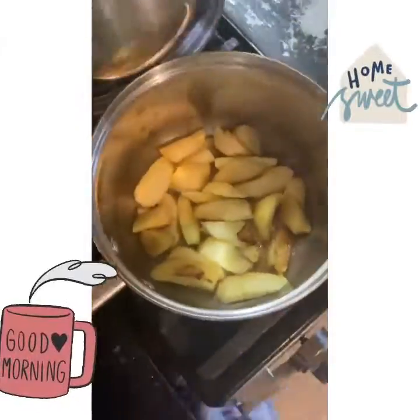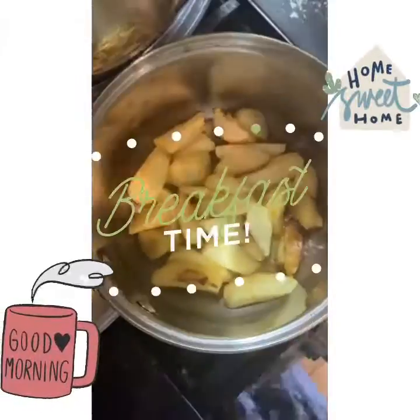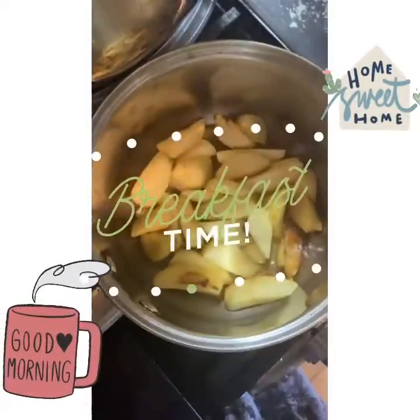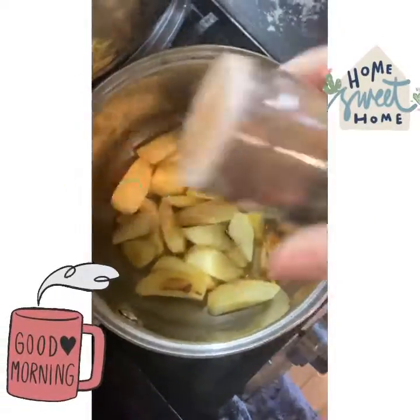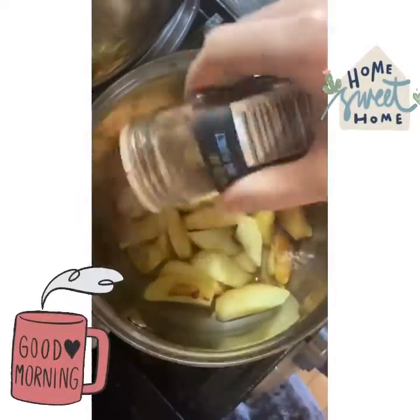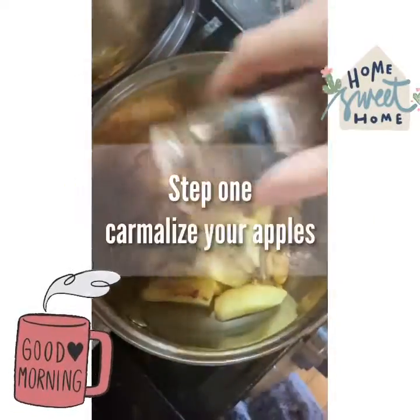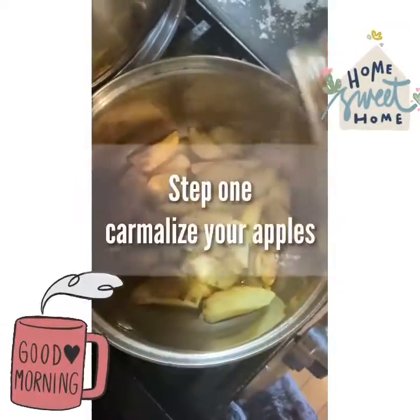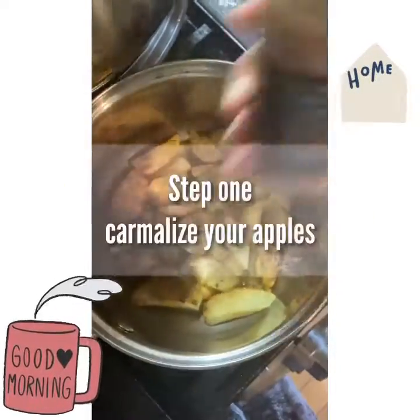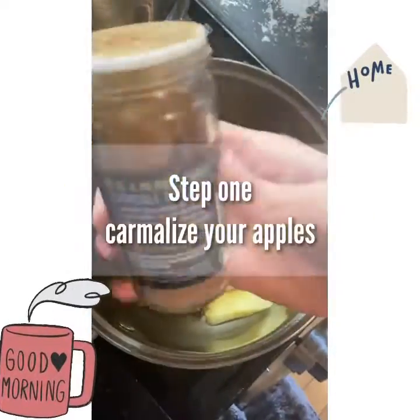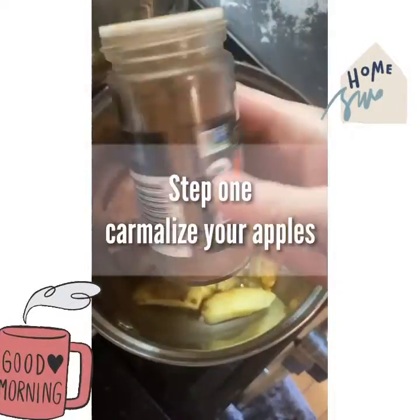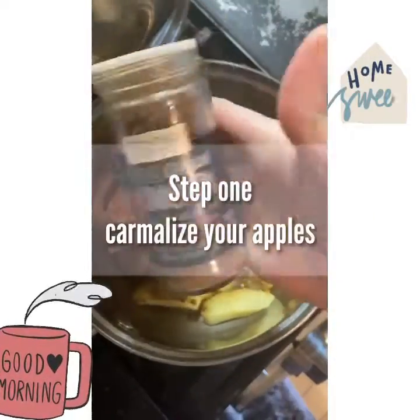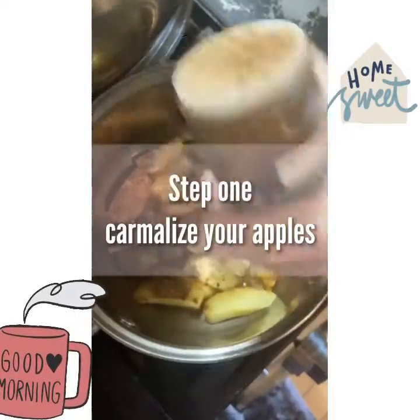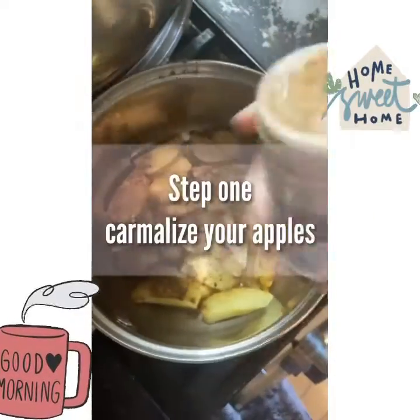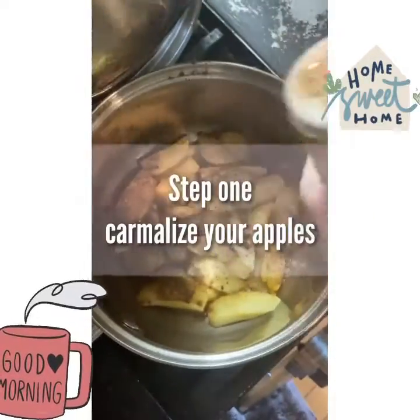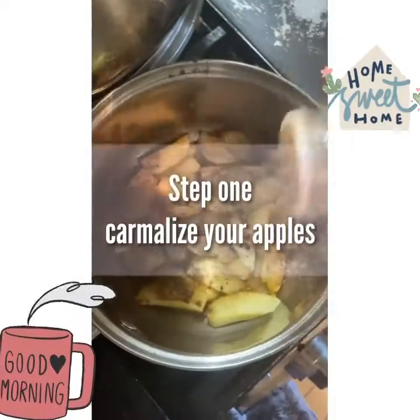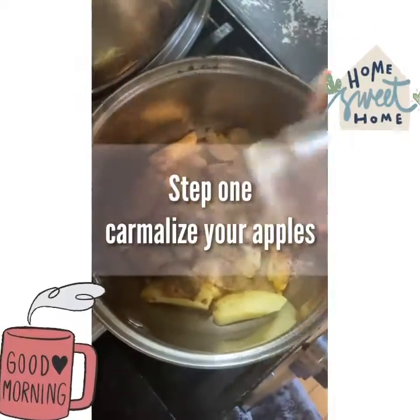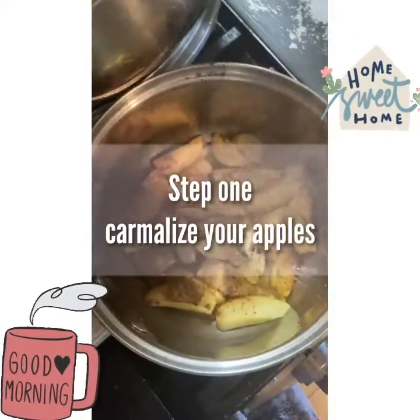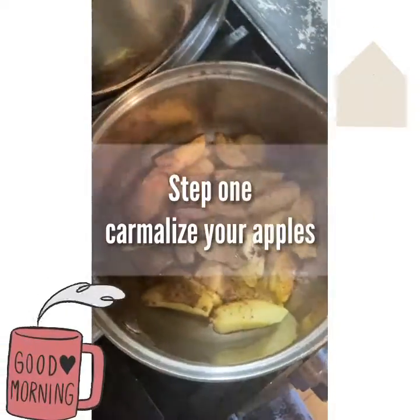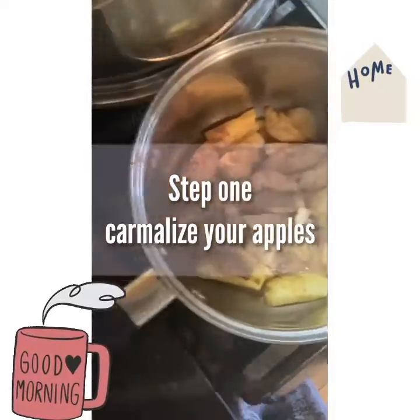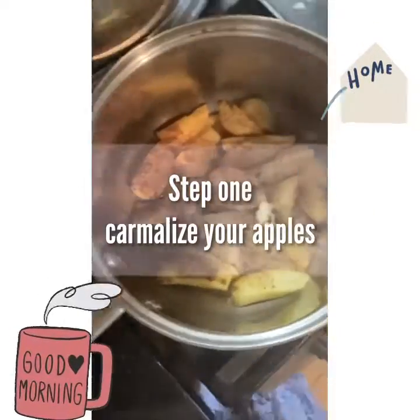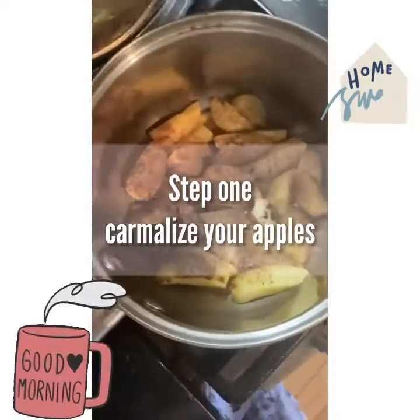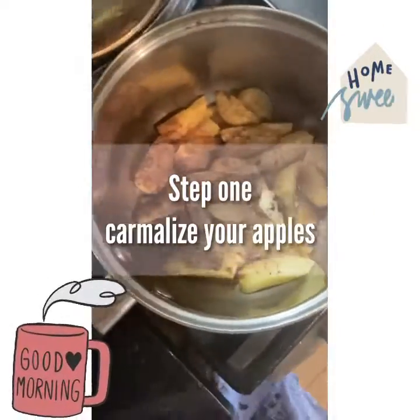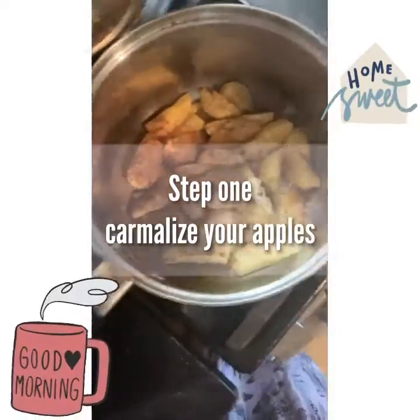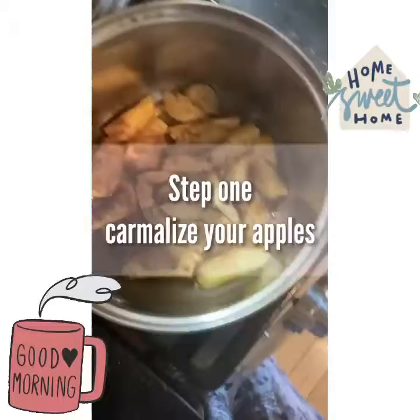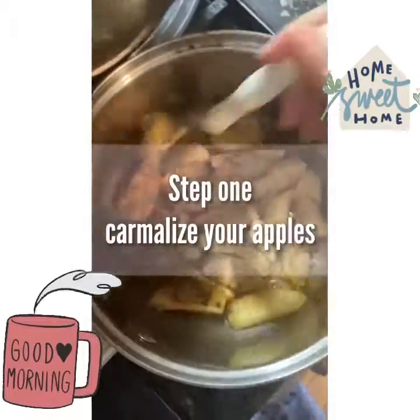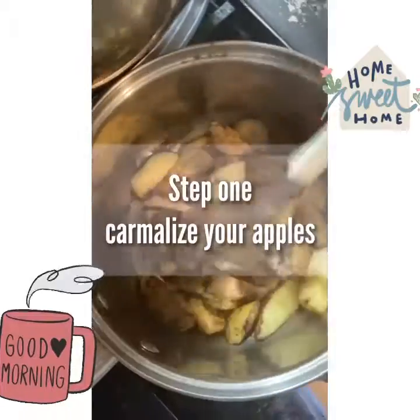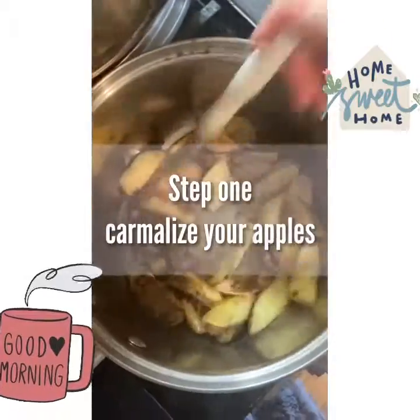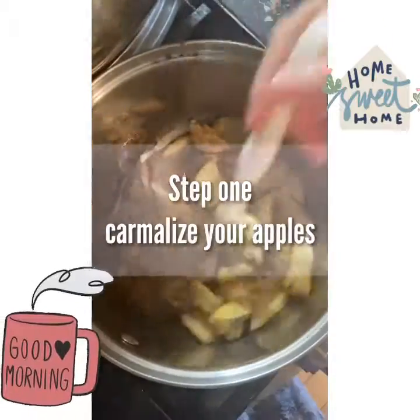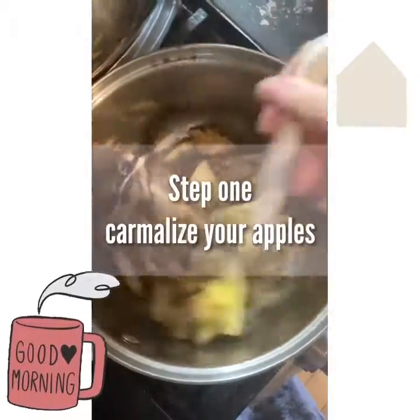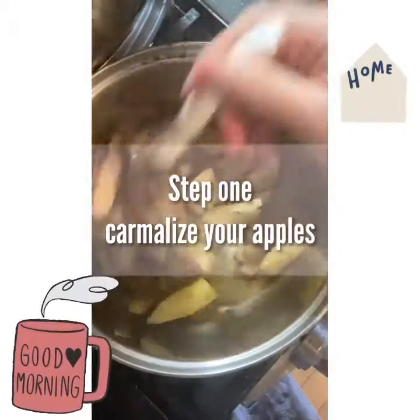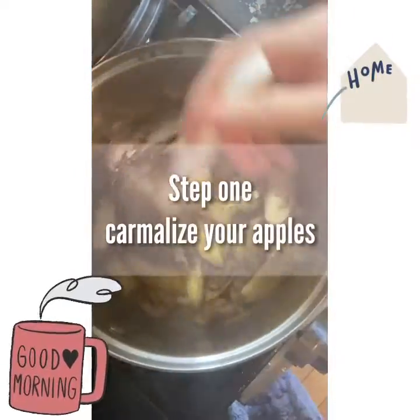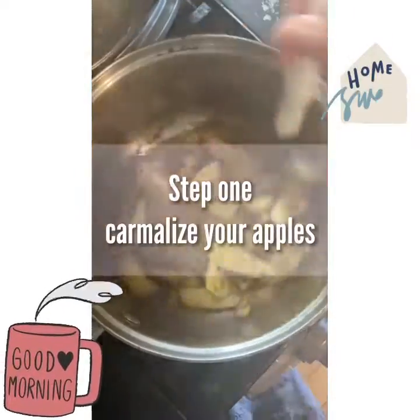Thank you guys for coming back to another video. Let's get started. Step one: caramelize your apples.